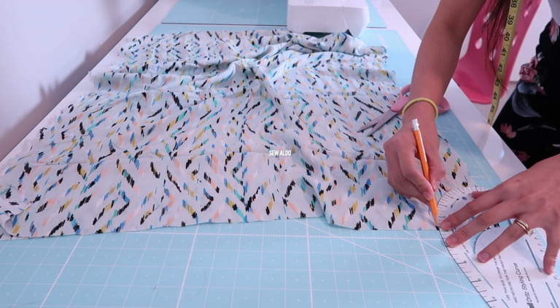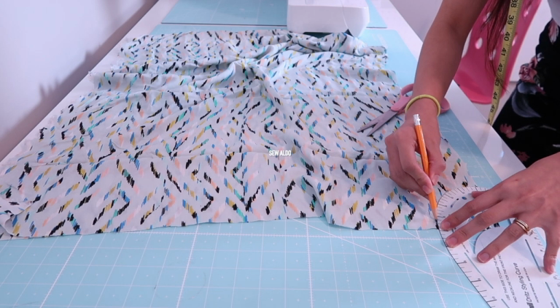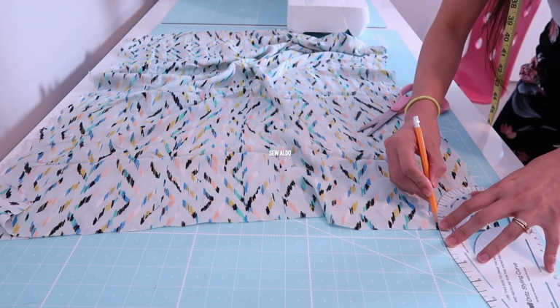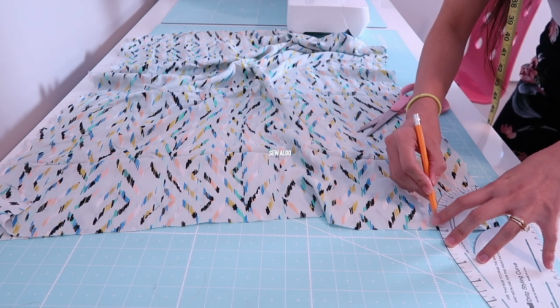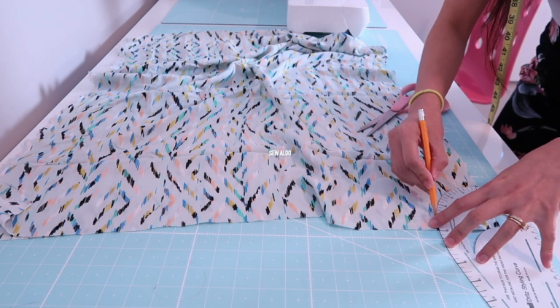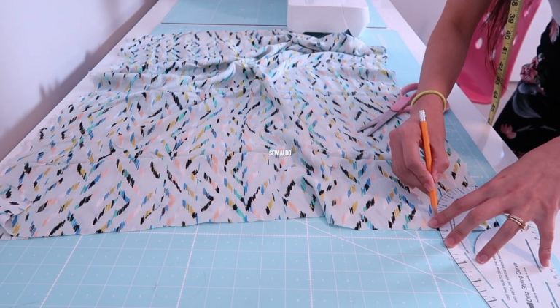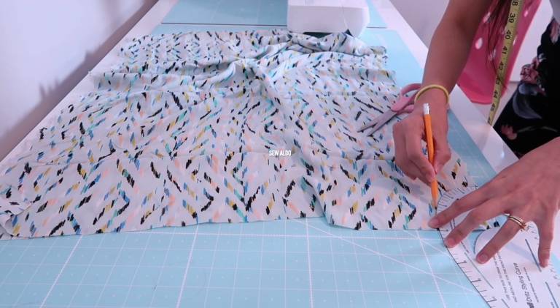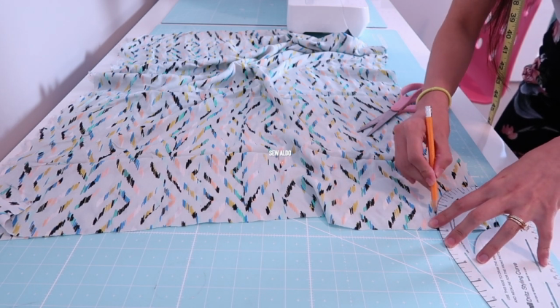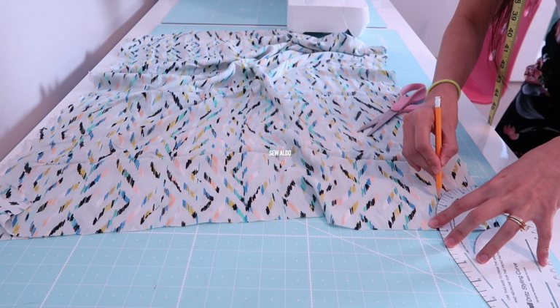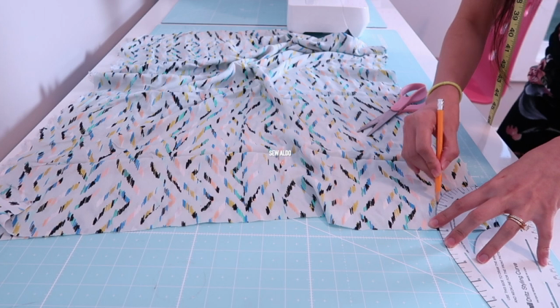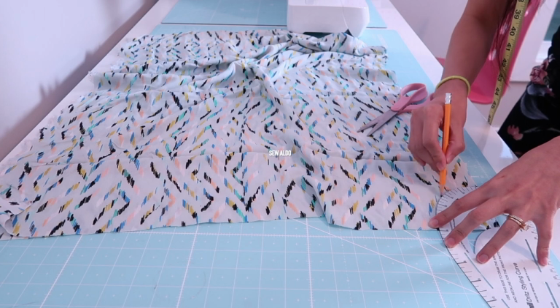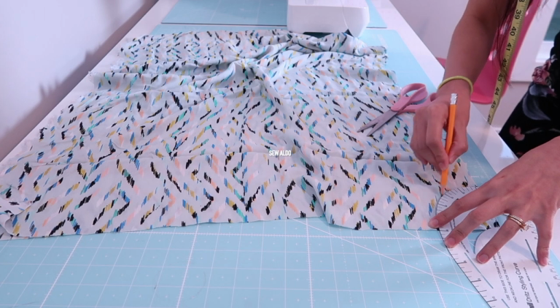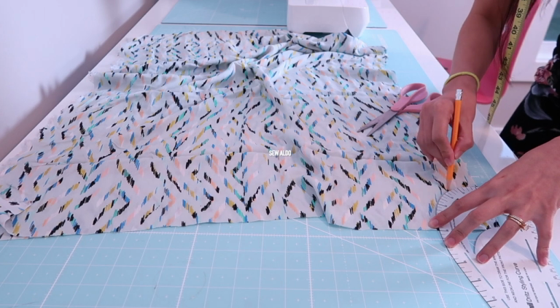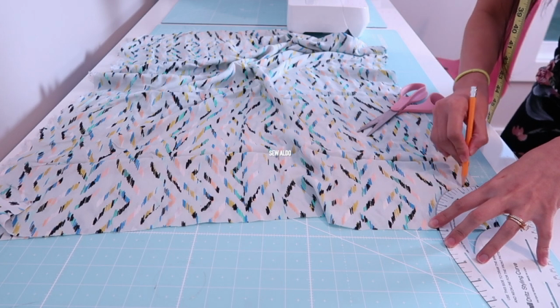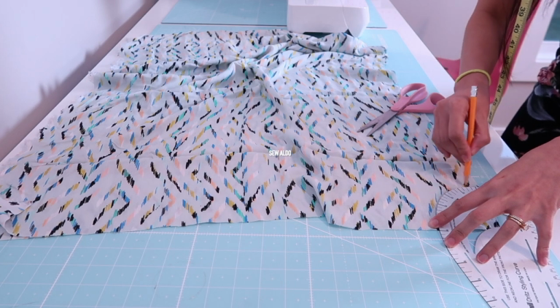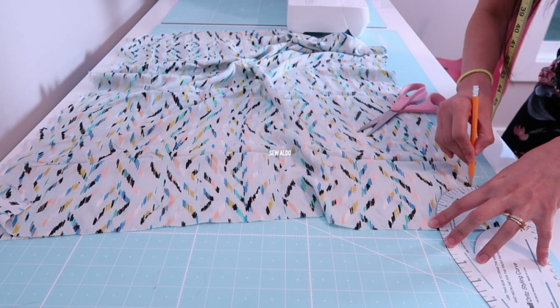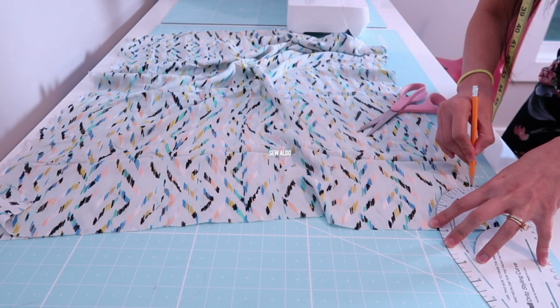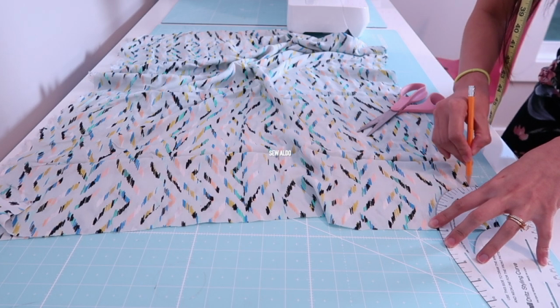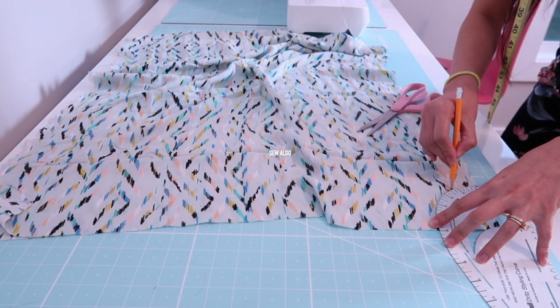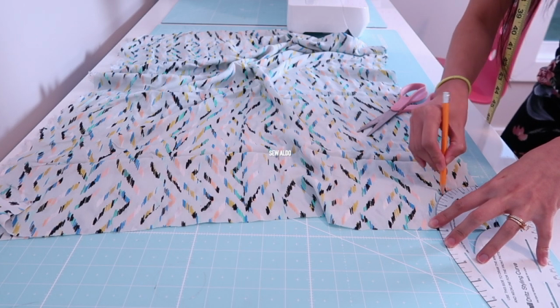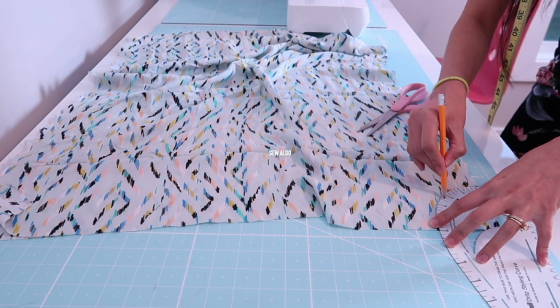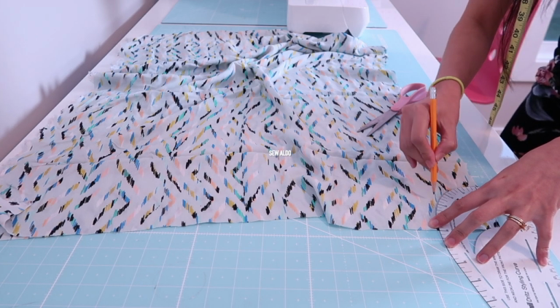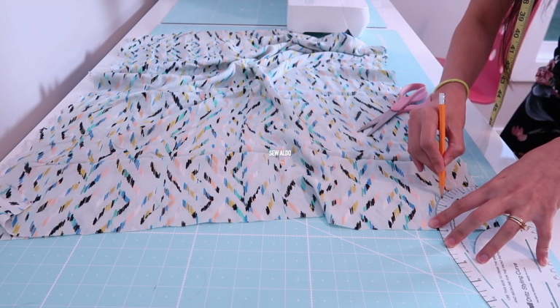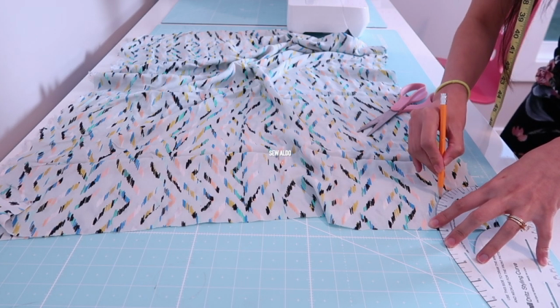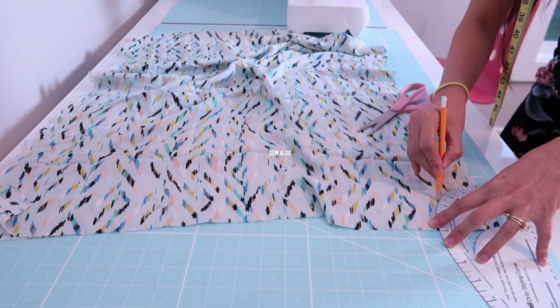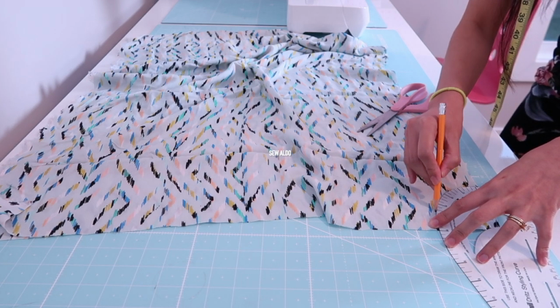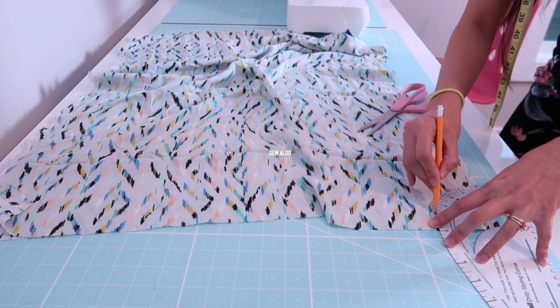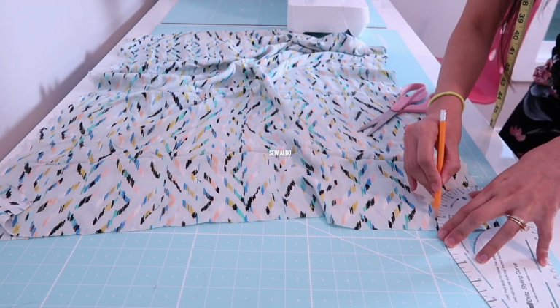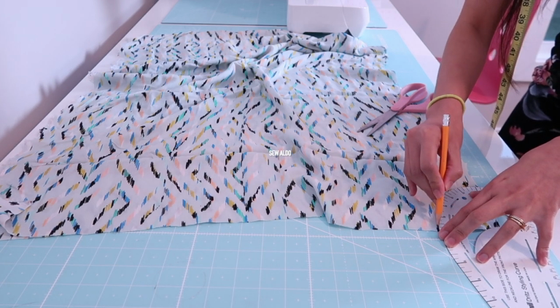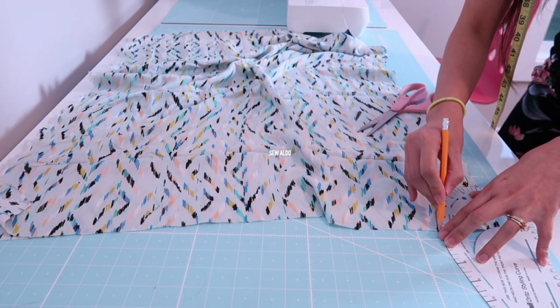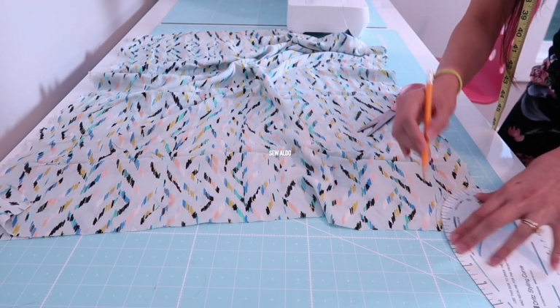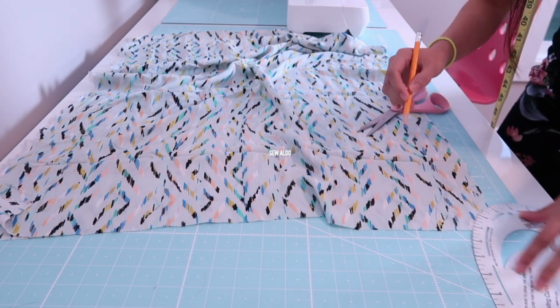Then I am going to use the piece that I cut out as my template for the other armhole, or armscye.